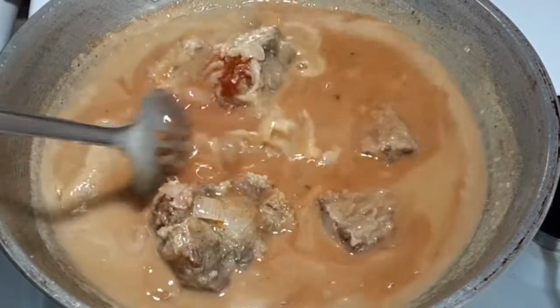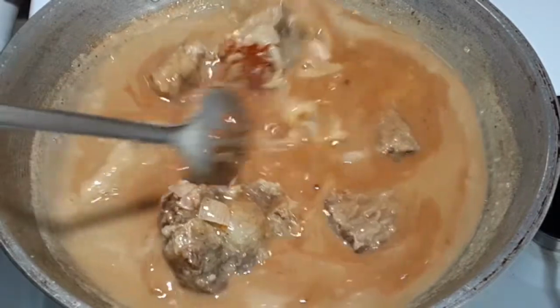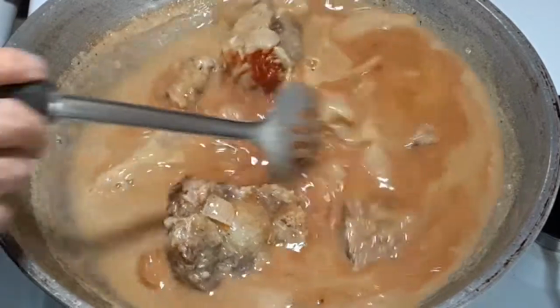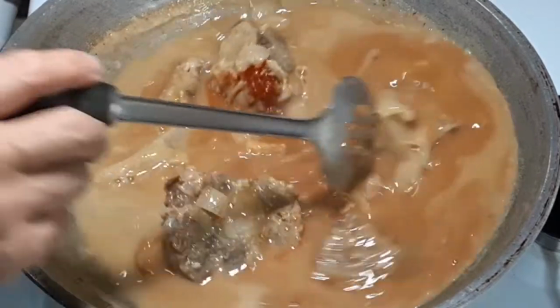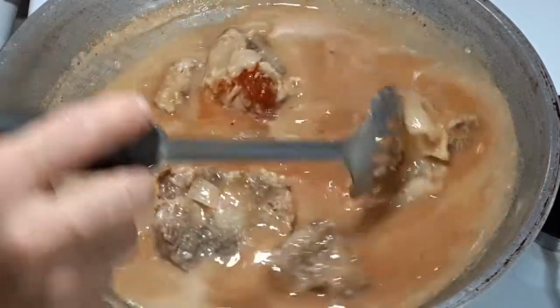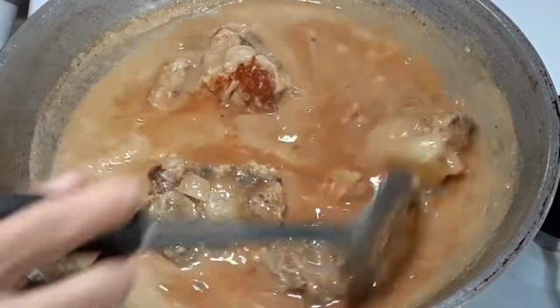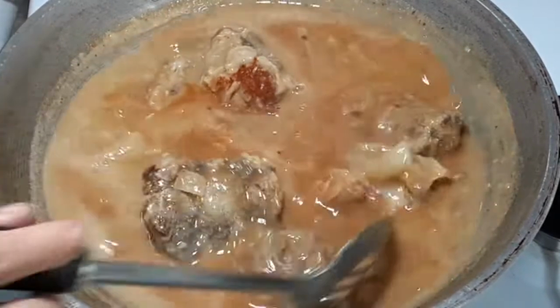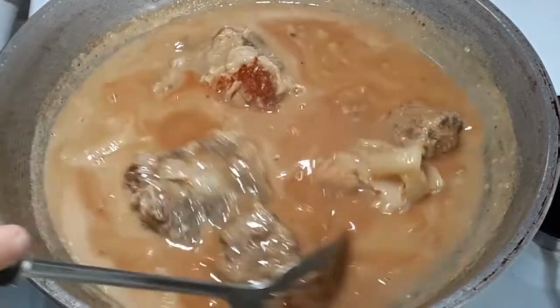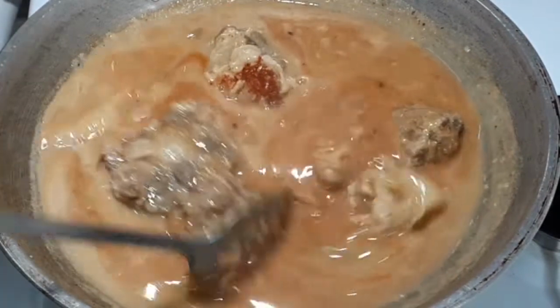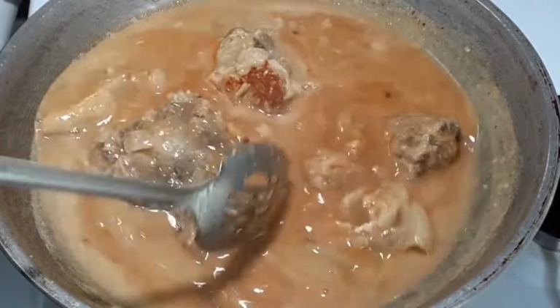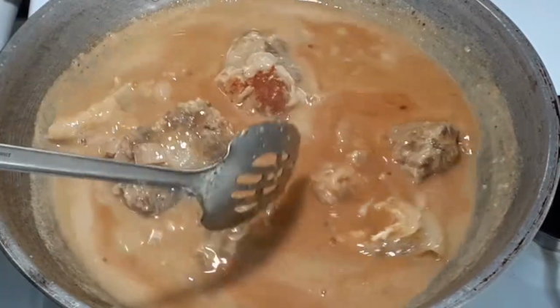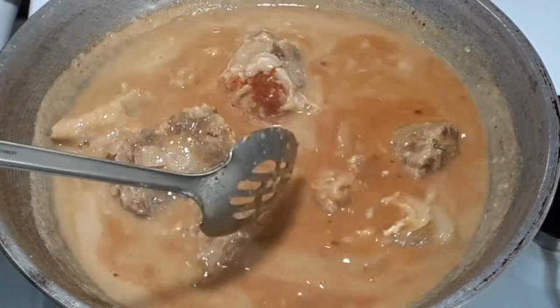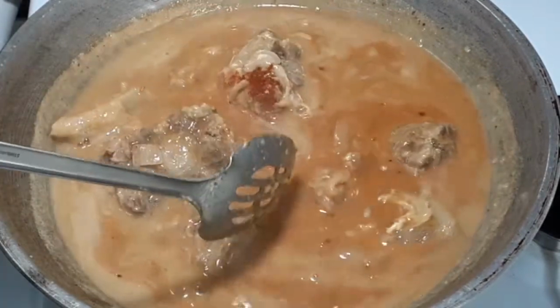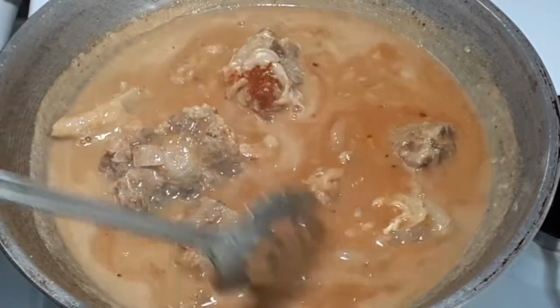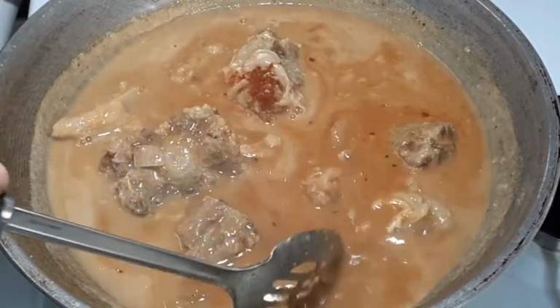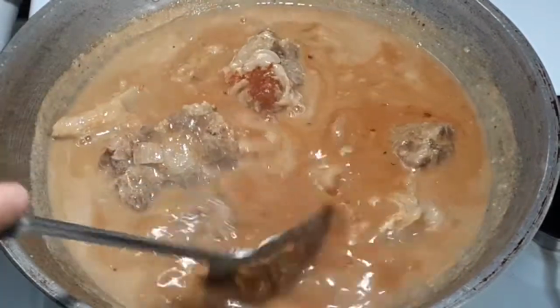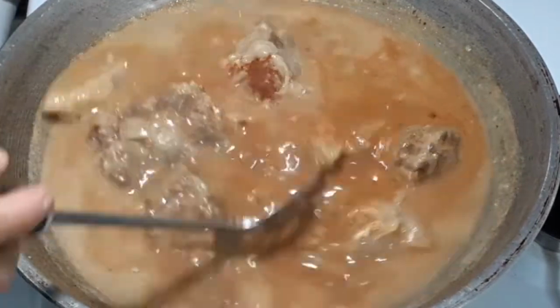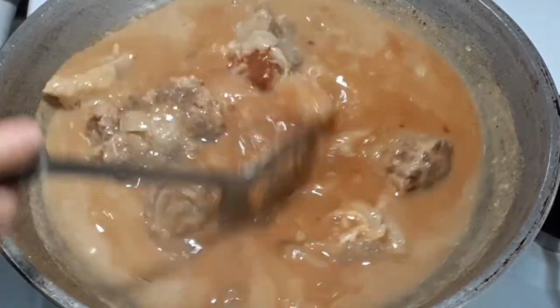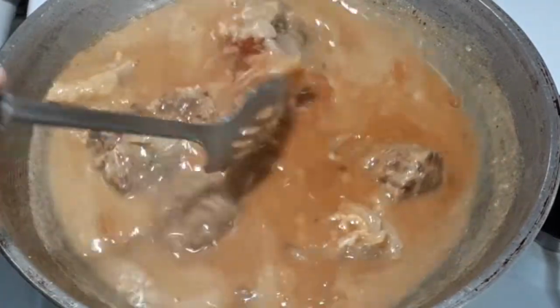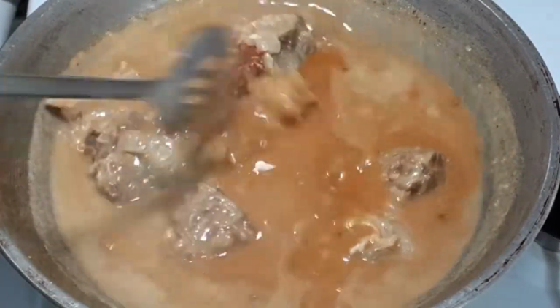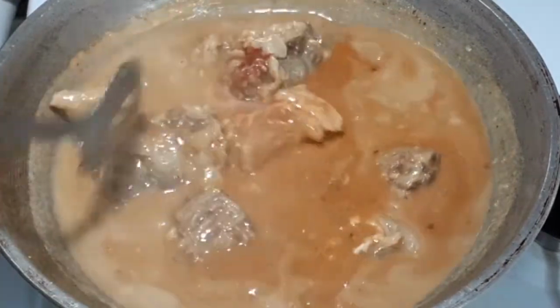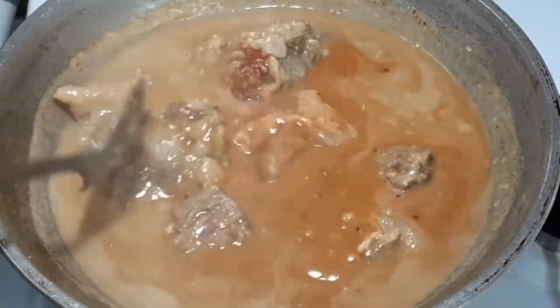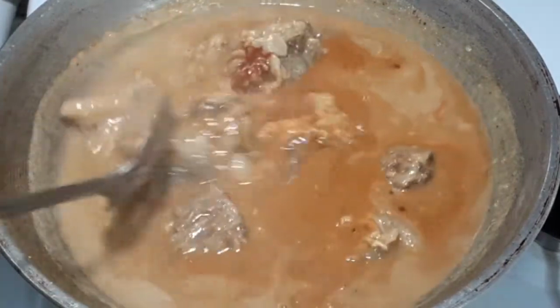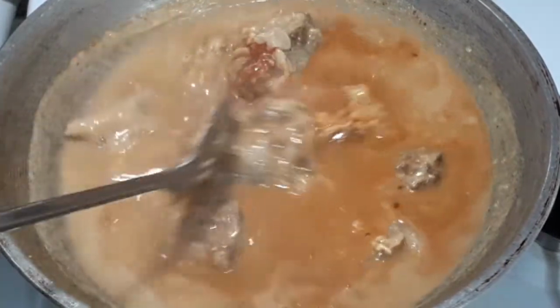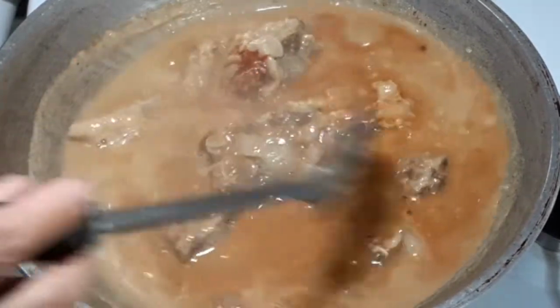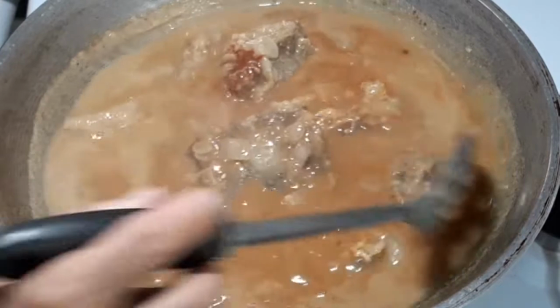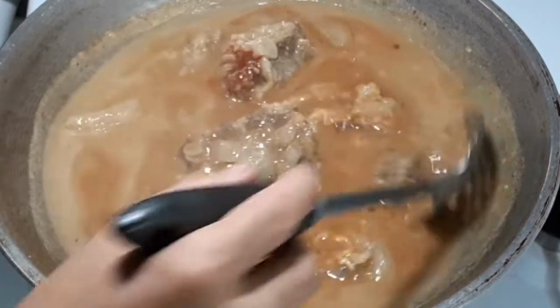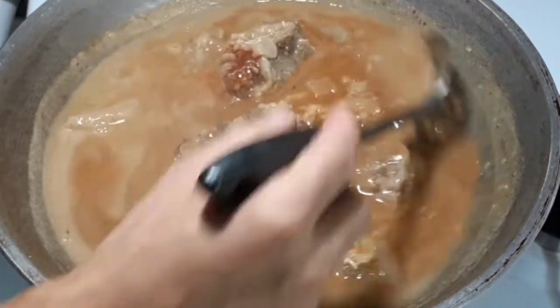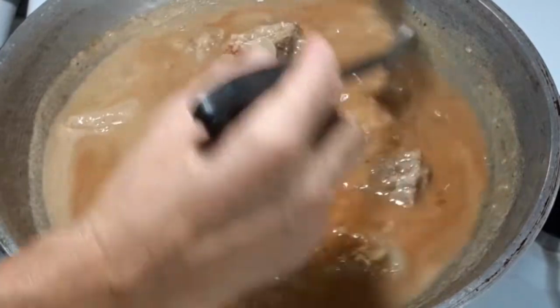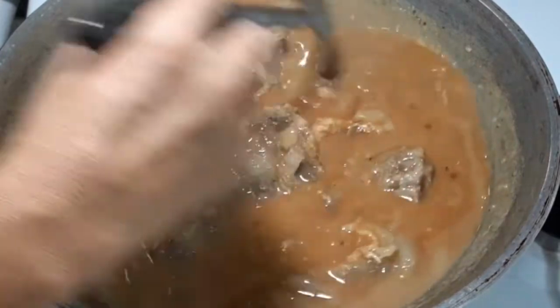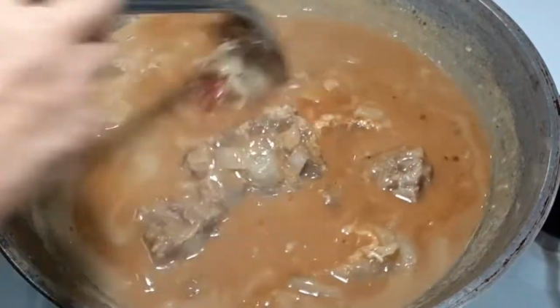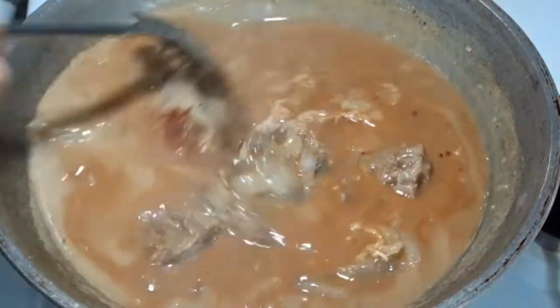Then continue to simmer our Kare-Kare until the sauce is almost dry.